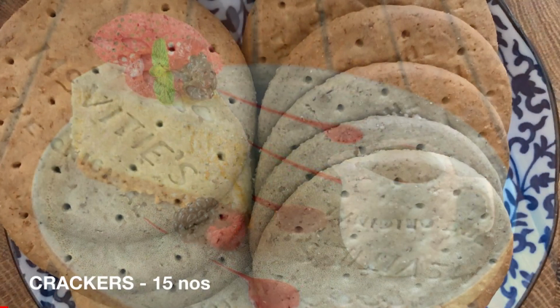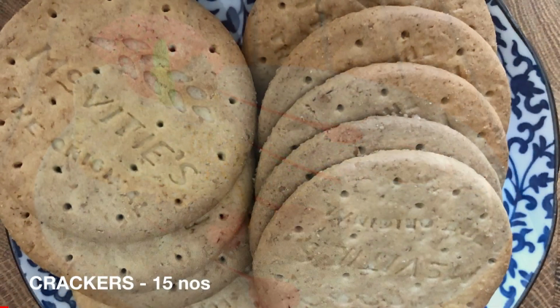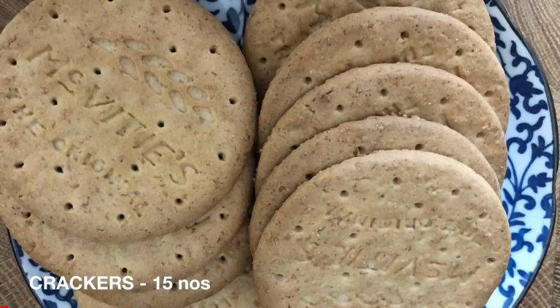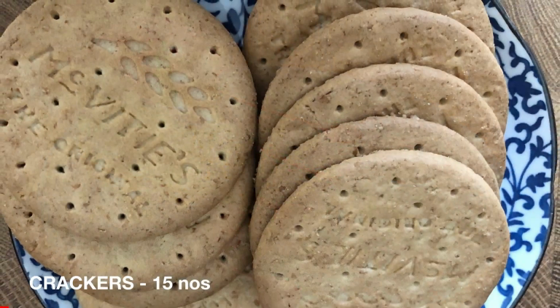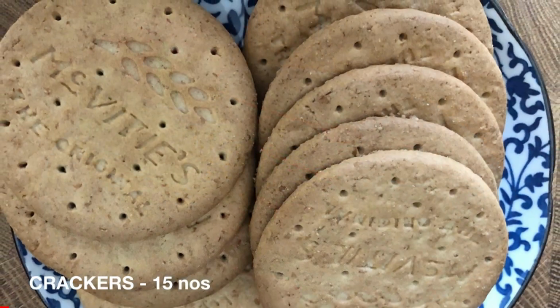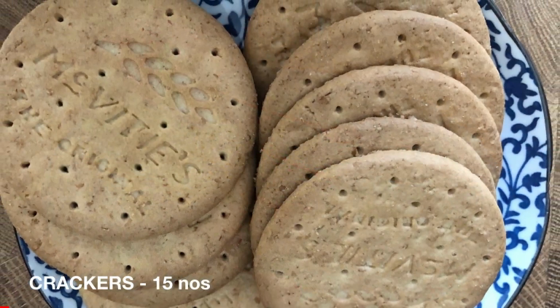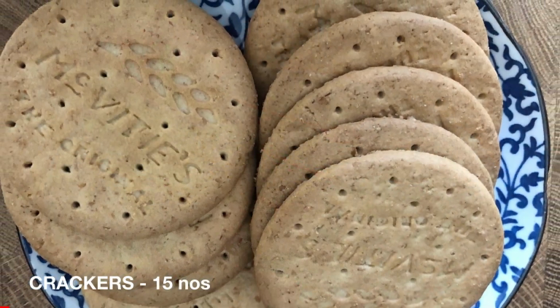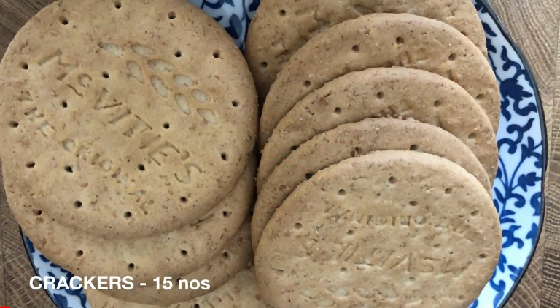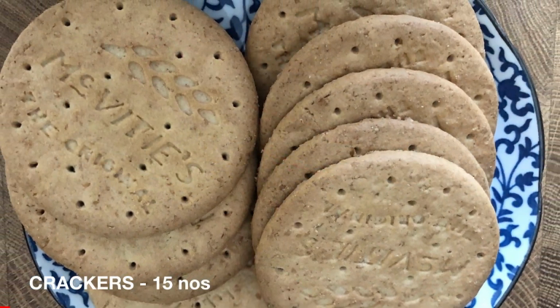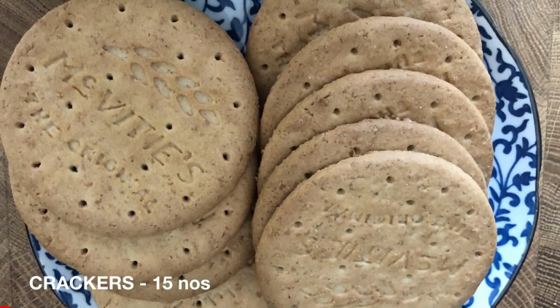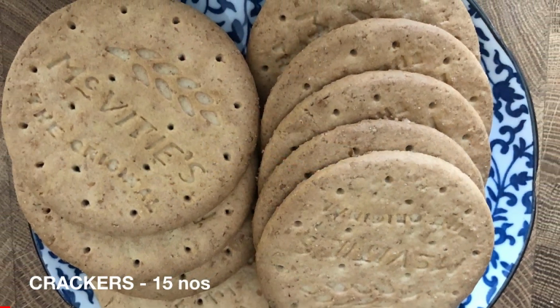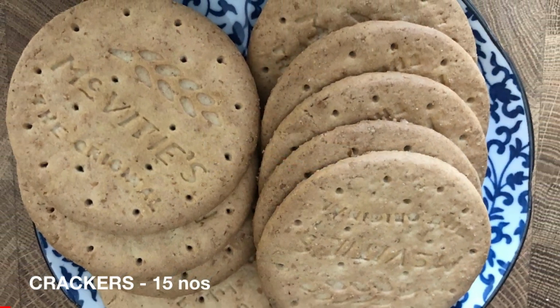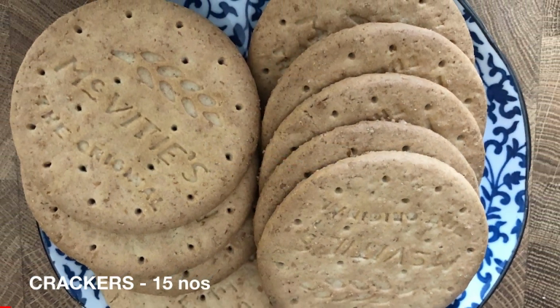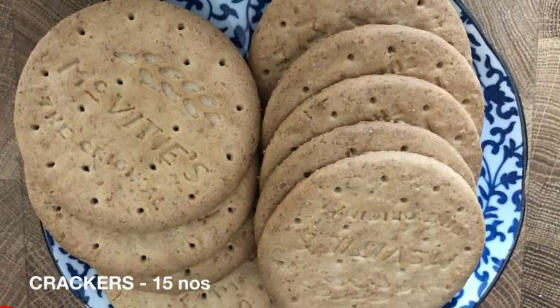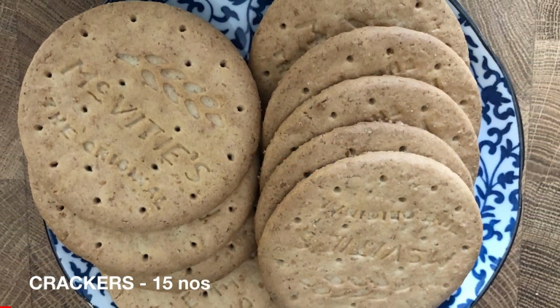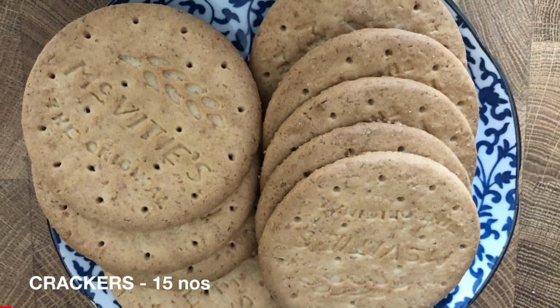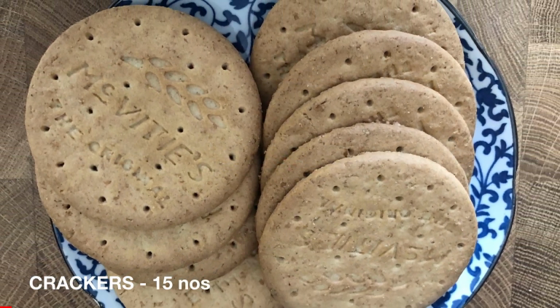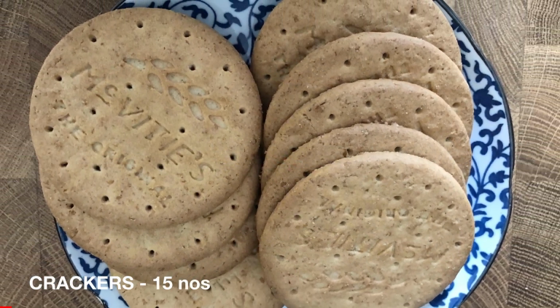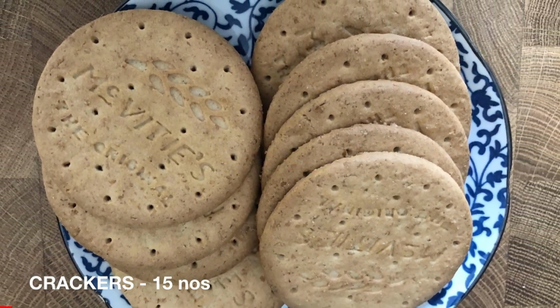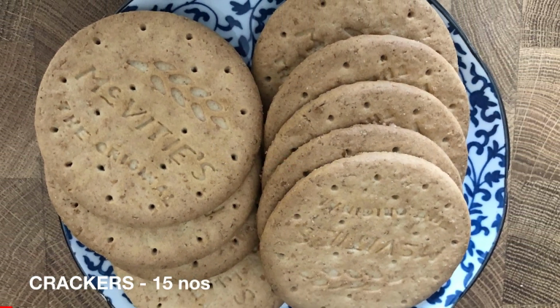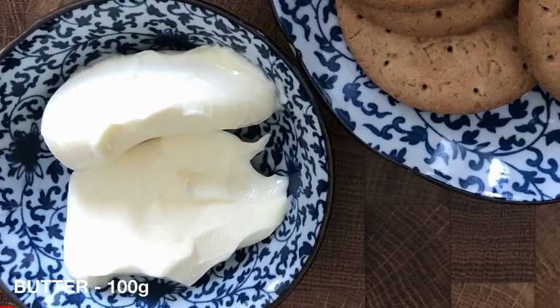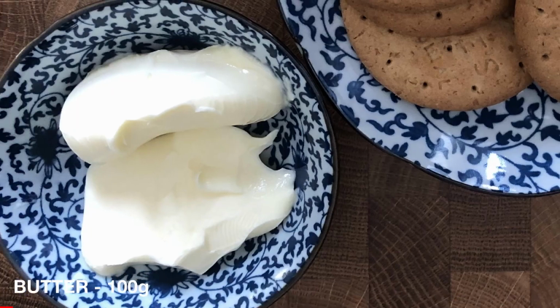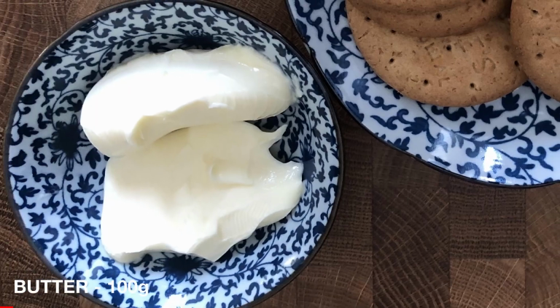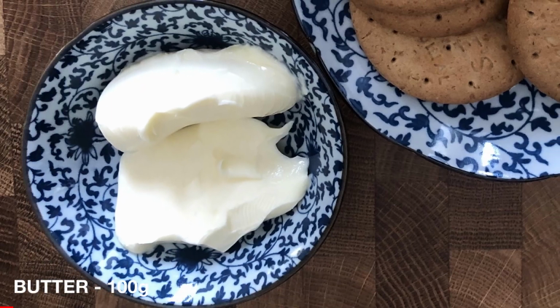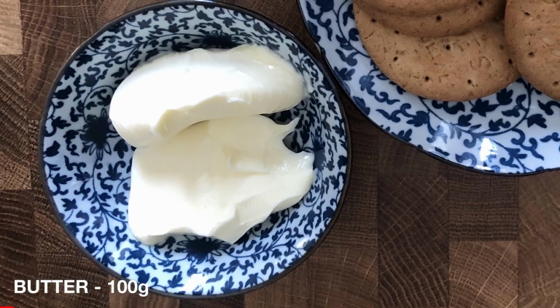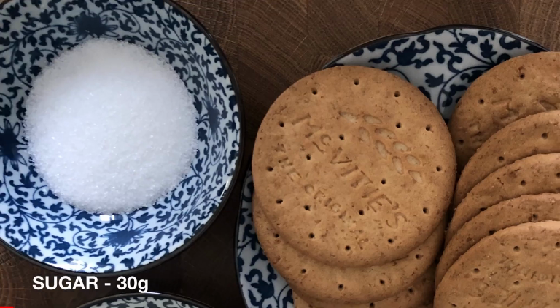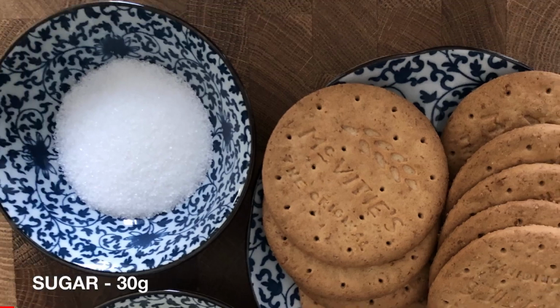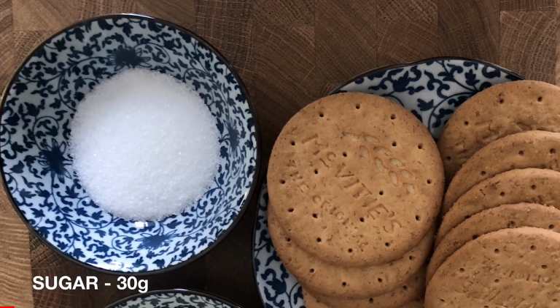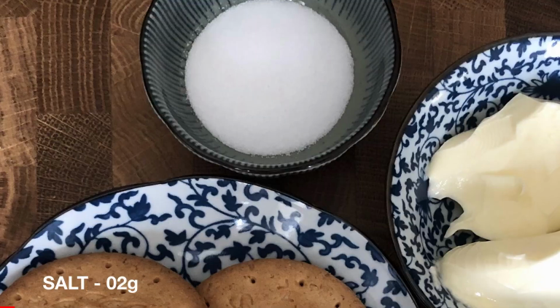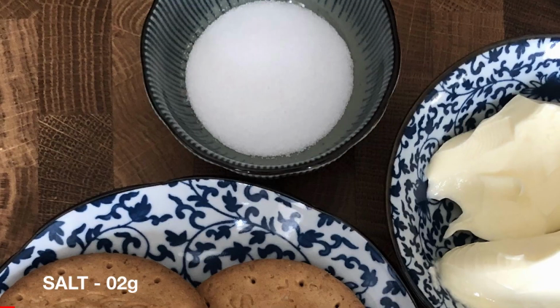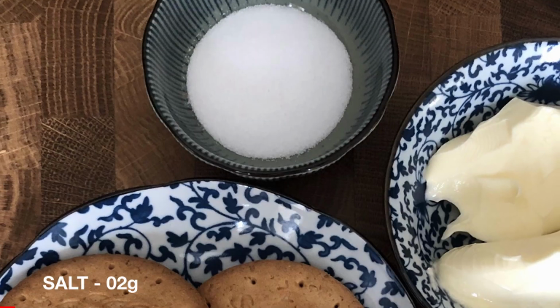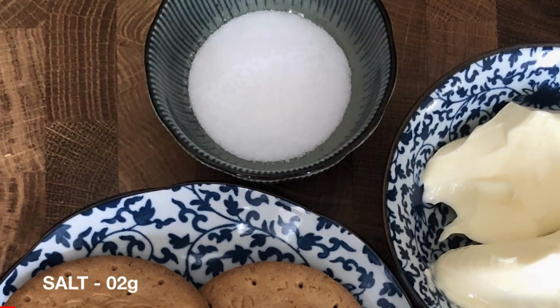First, let's start with the crust. We need graham crackers, butter, sugar, and salt.